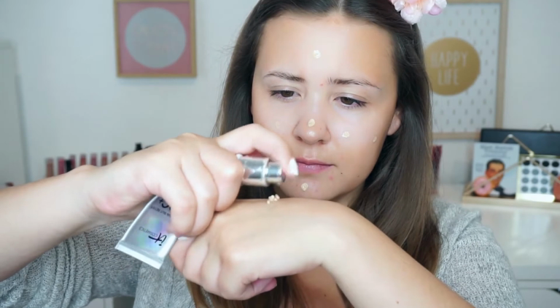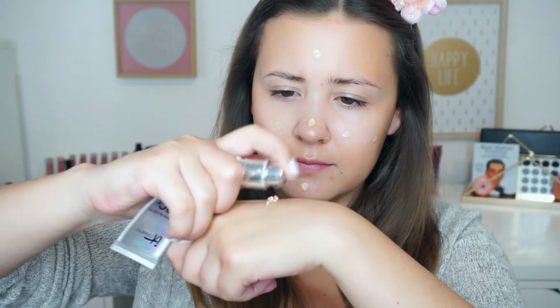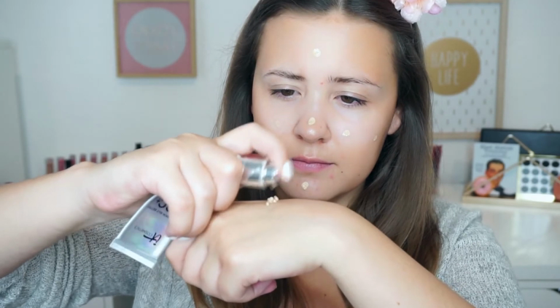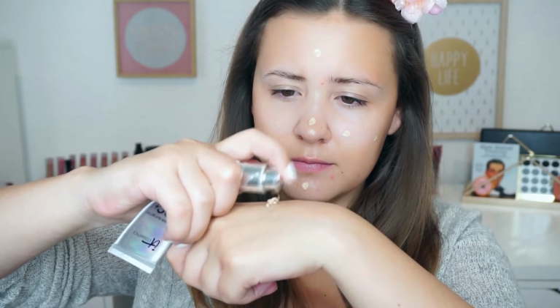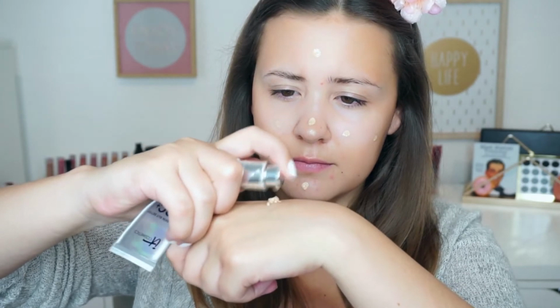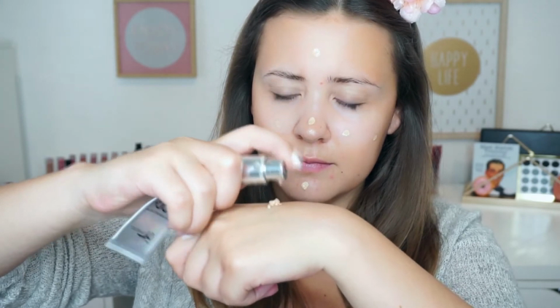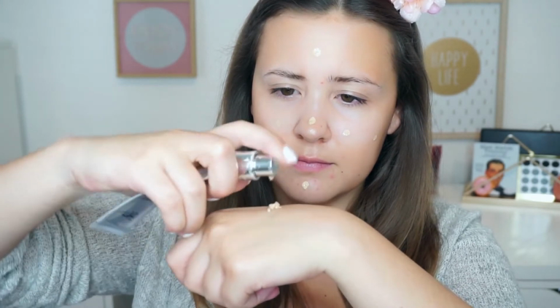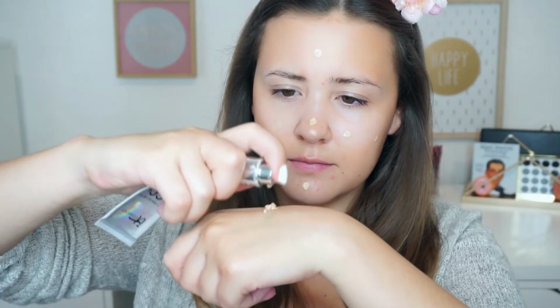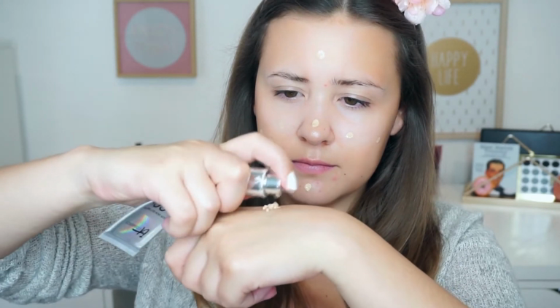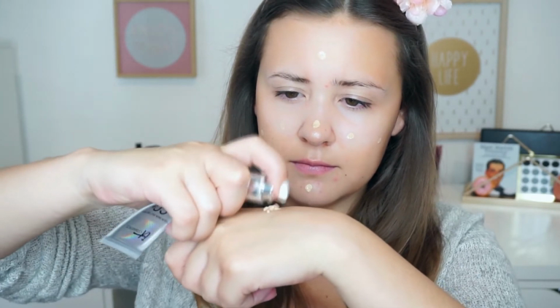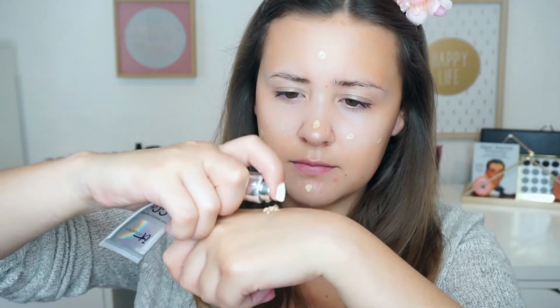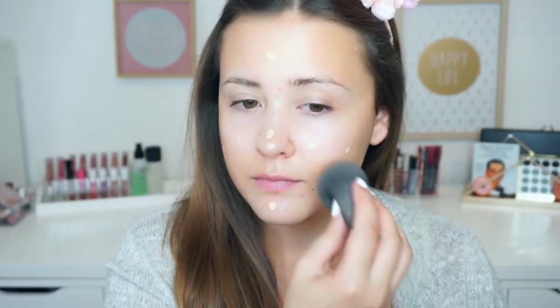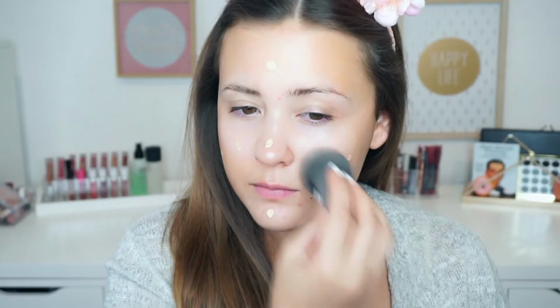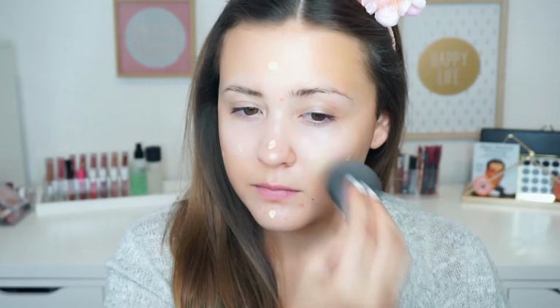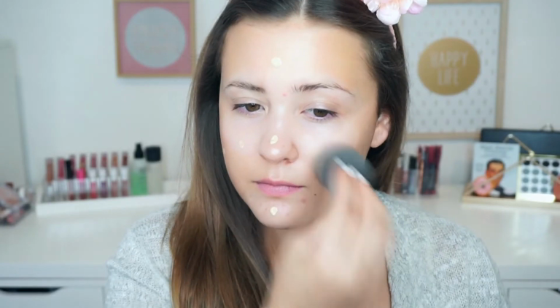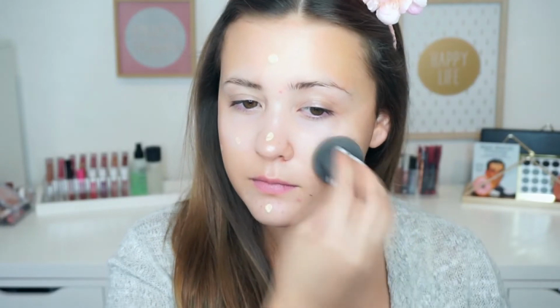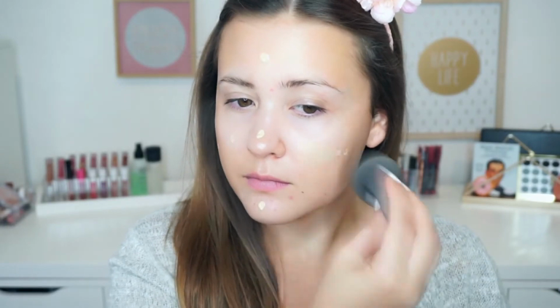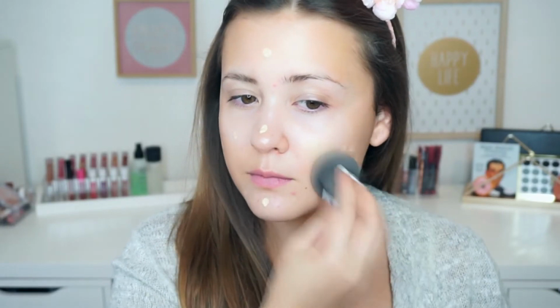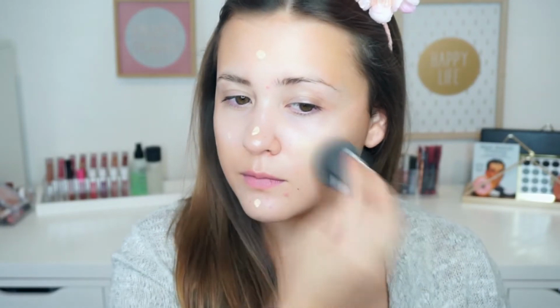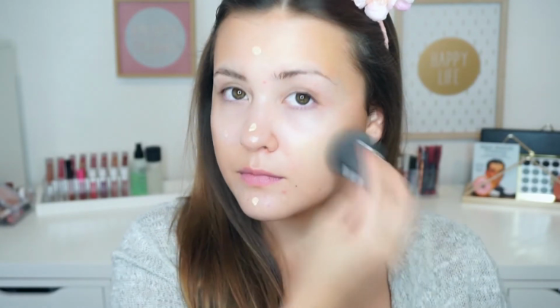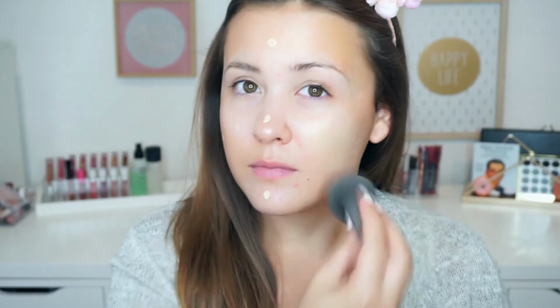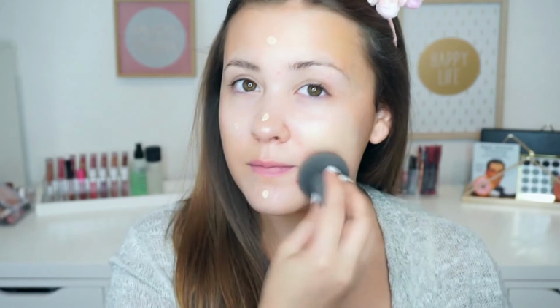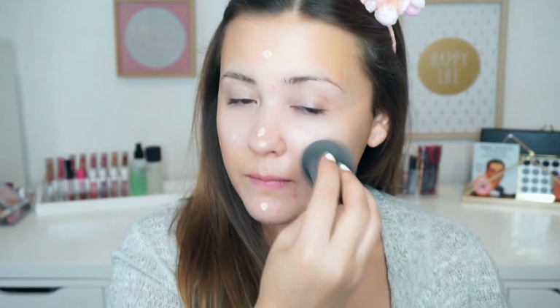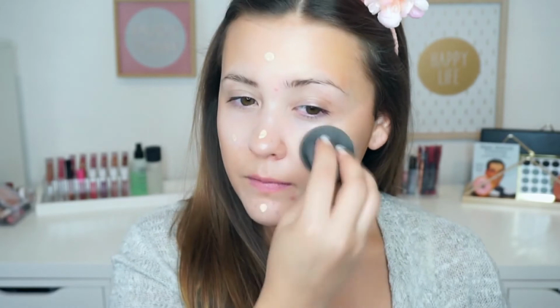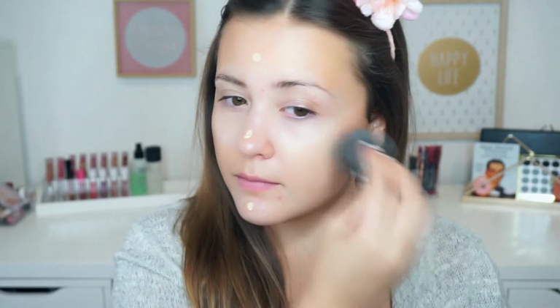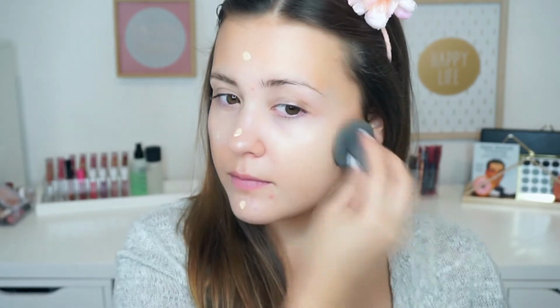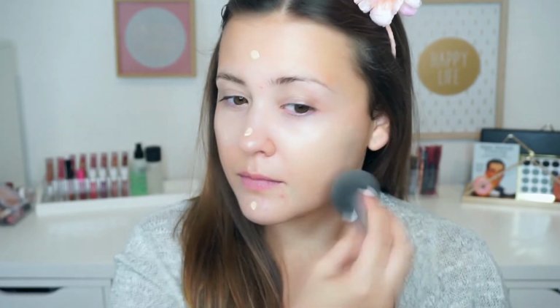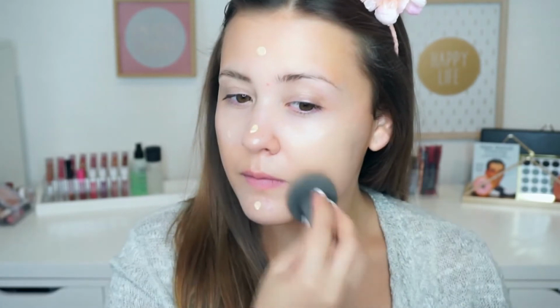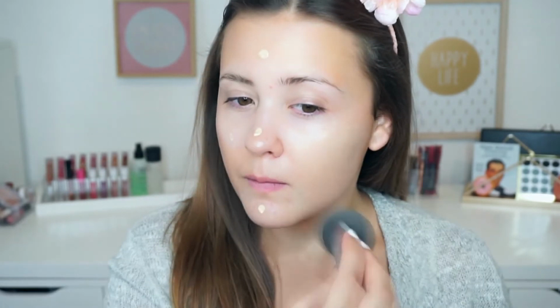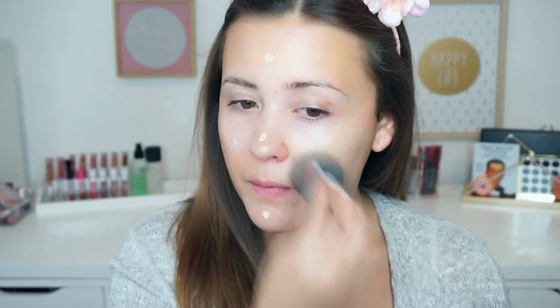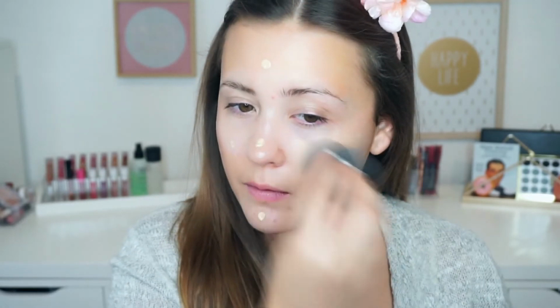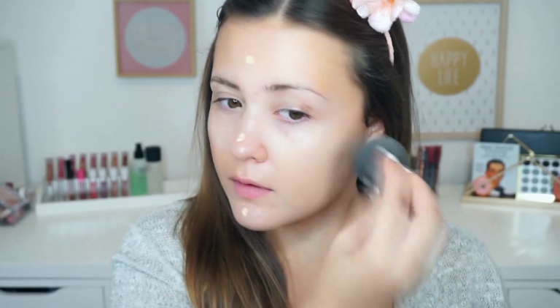And as you can see, I'm wearing out of my IT Cosmetics CC Plus Cream, but luckily I have a backup. And then I'm going to apply them using my Damp Beauty Blender.